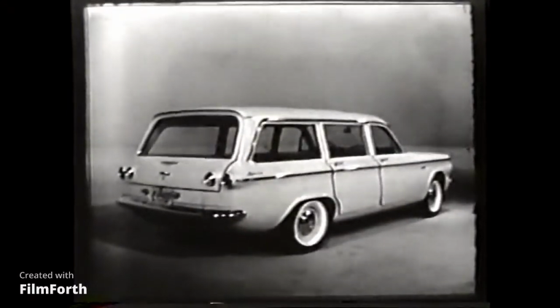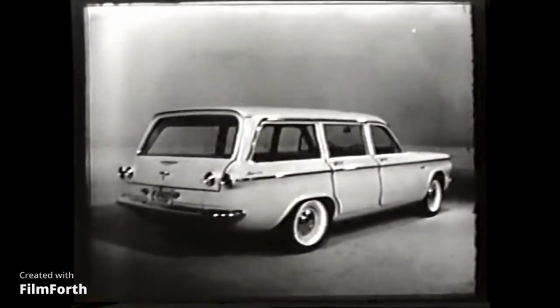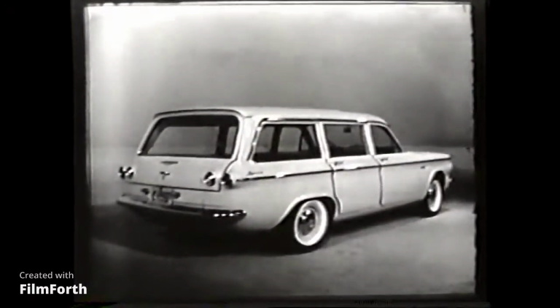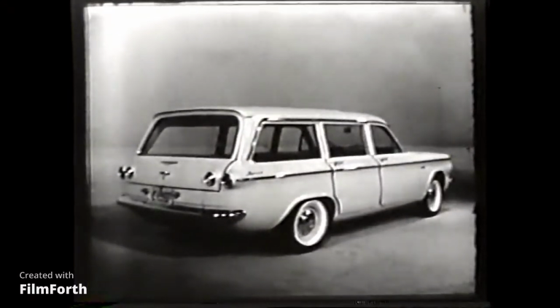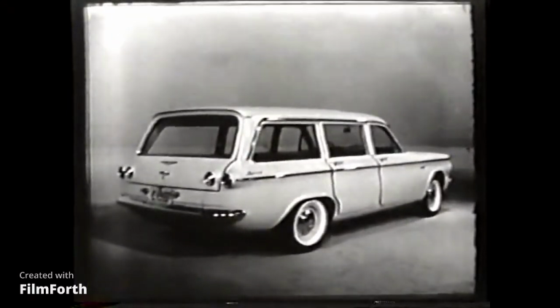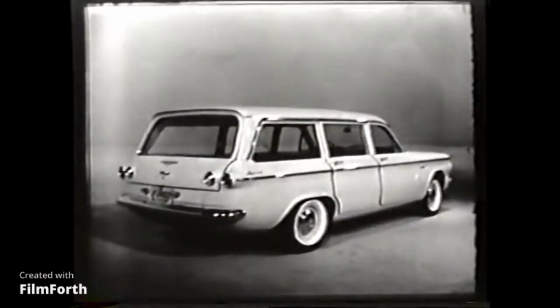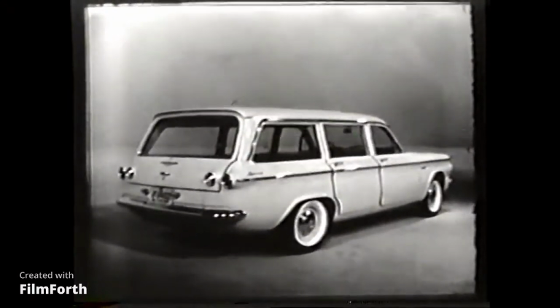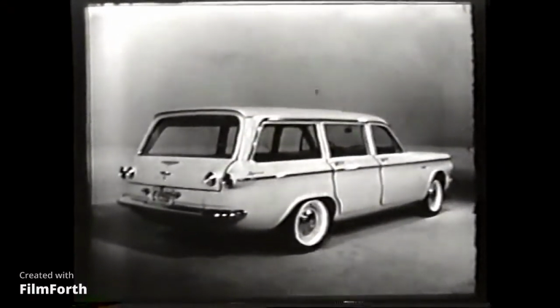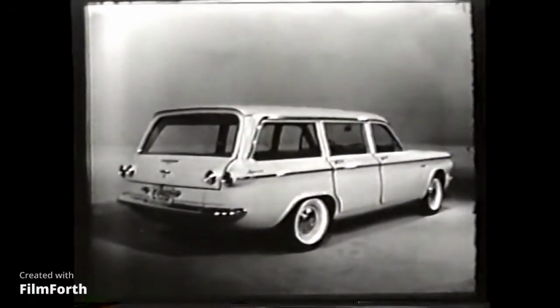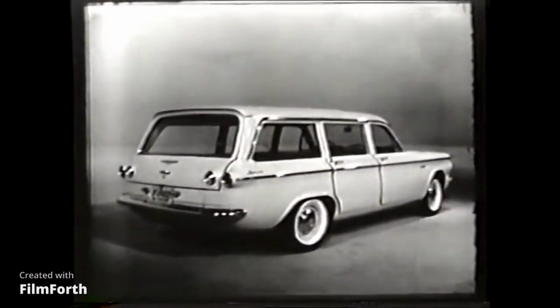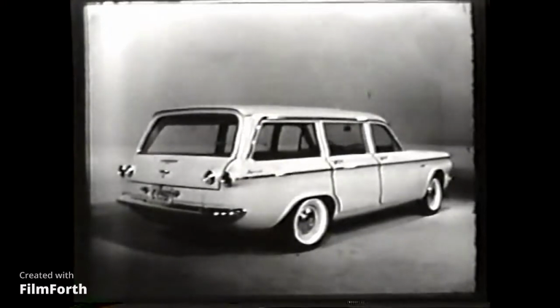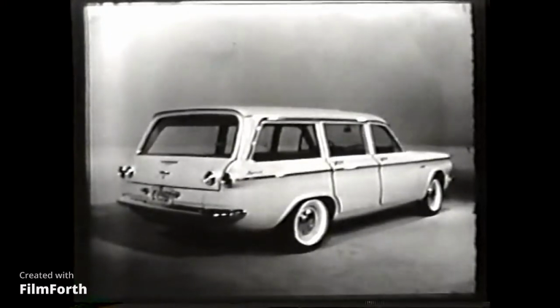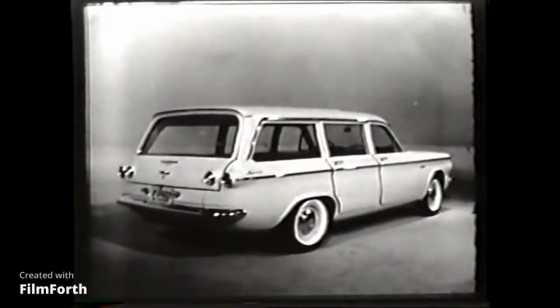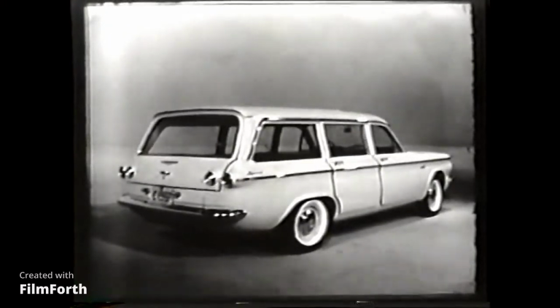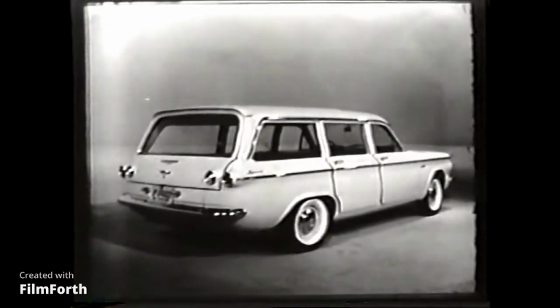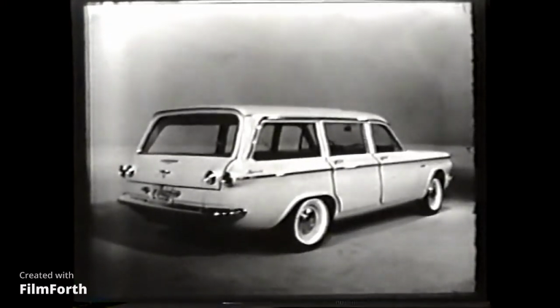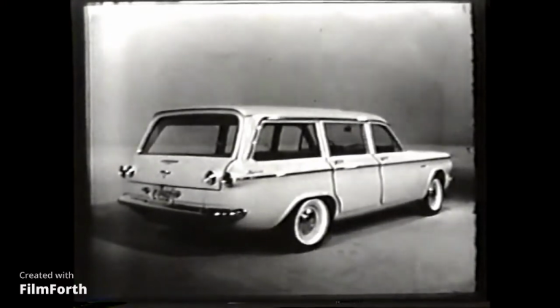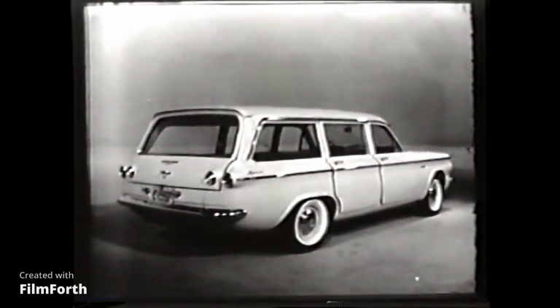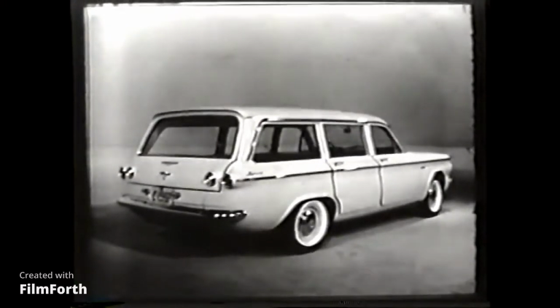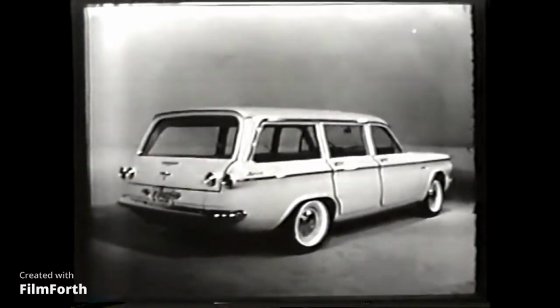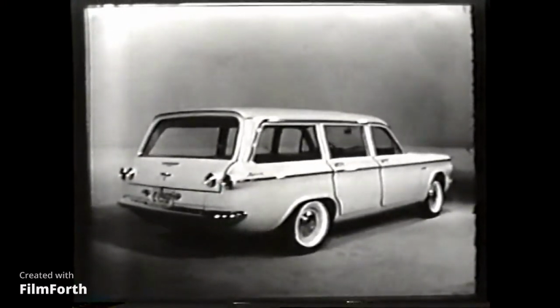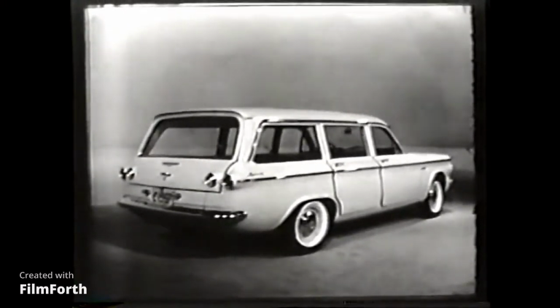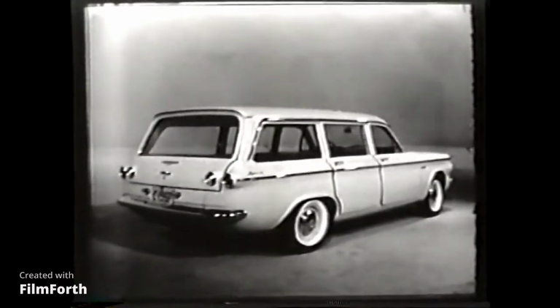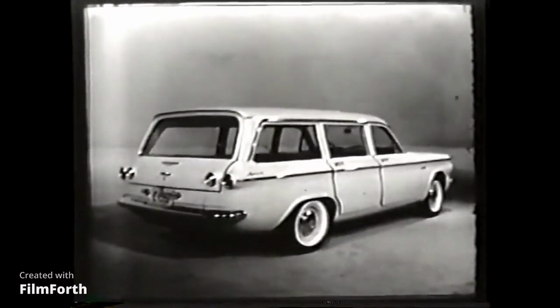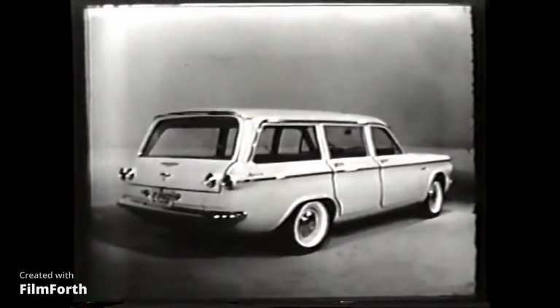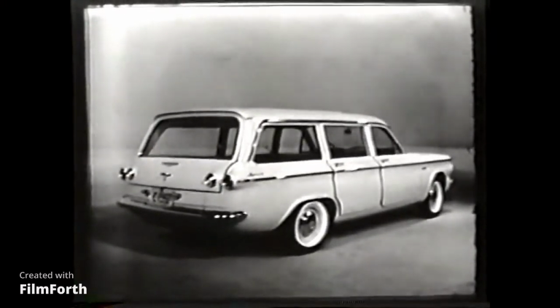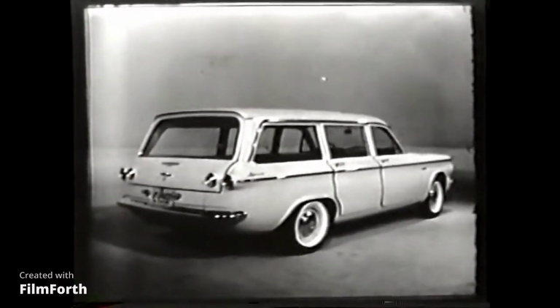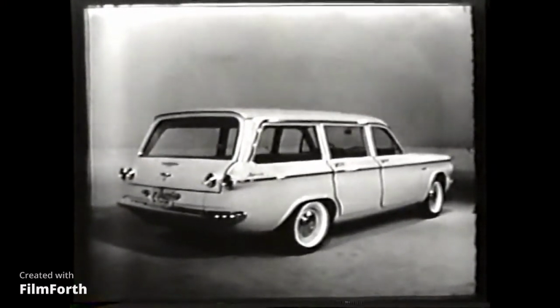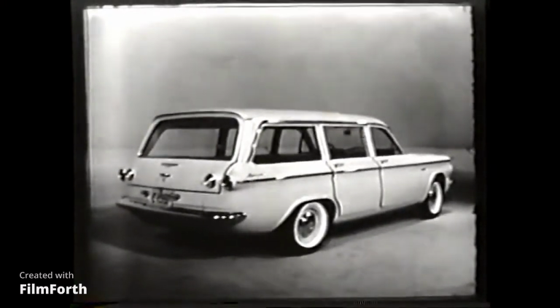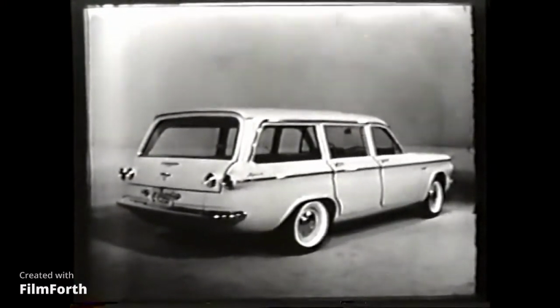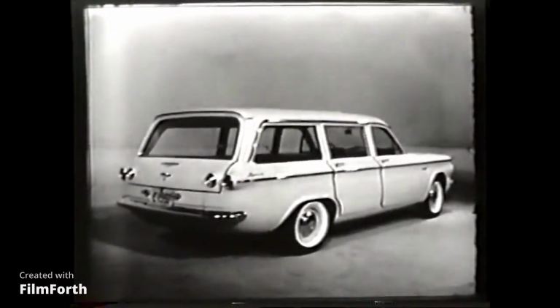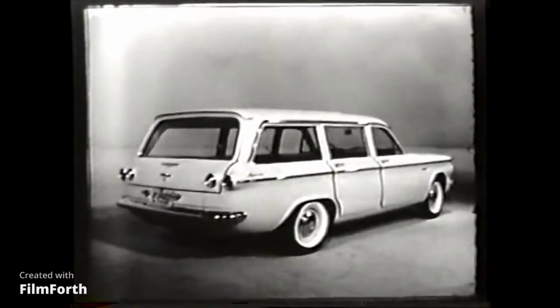It's Chevy's 1961 Corvair Lakewood station wagon. There have never been station wagons like them before.